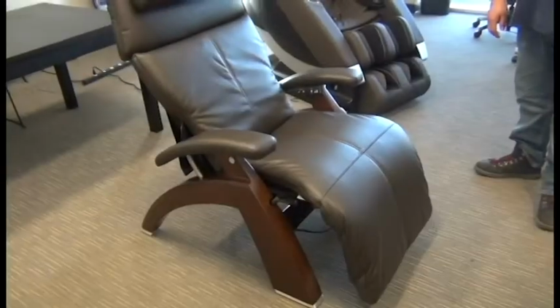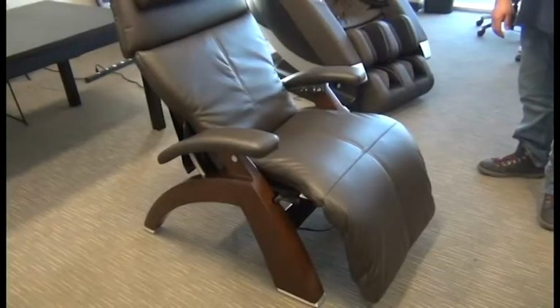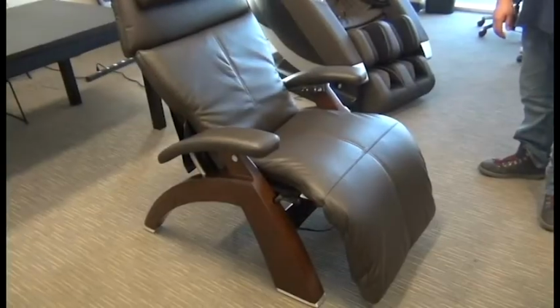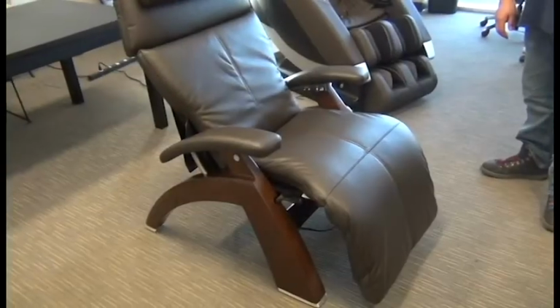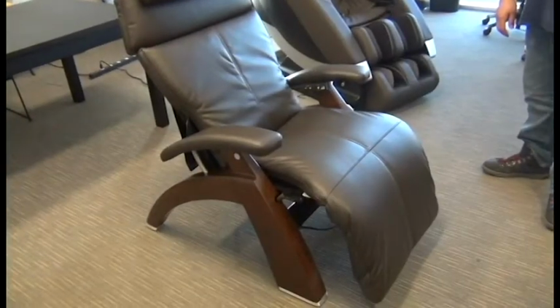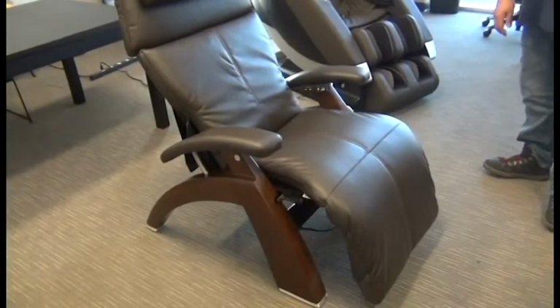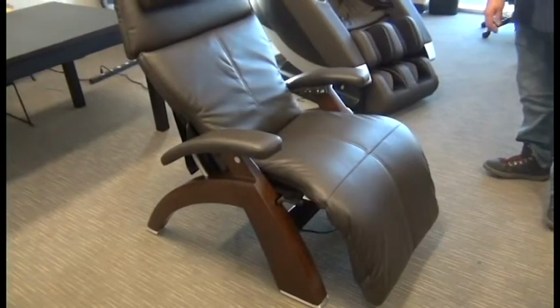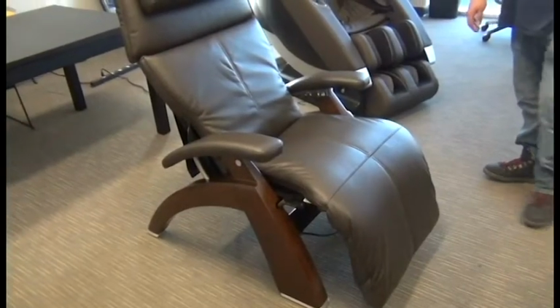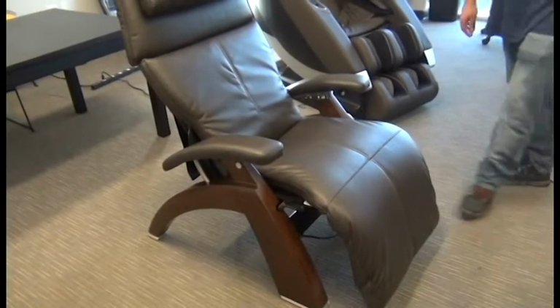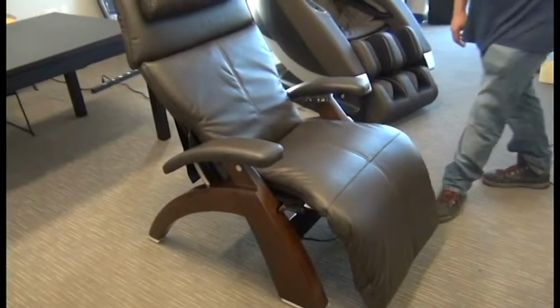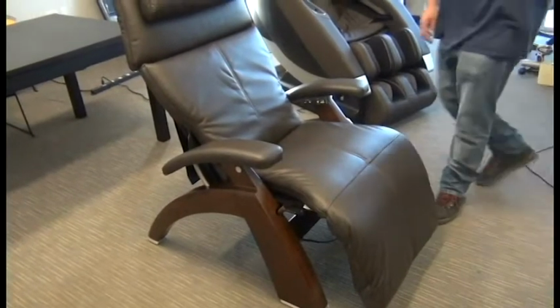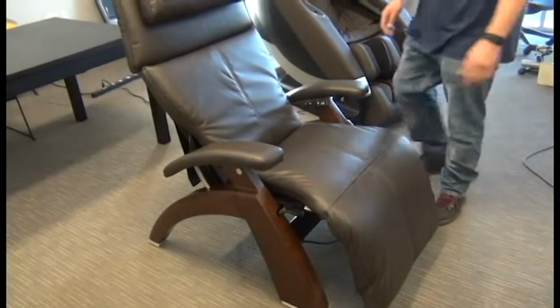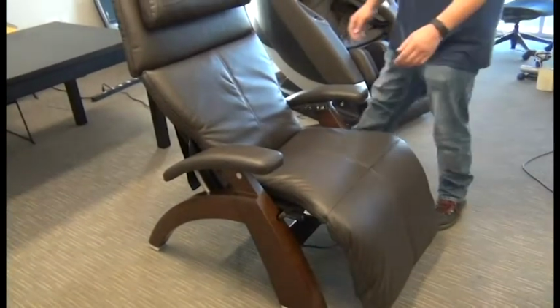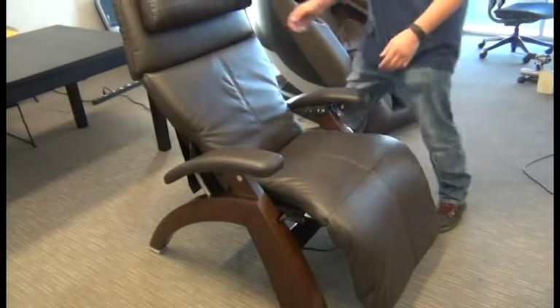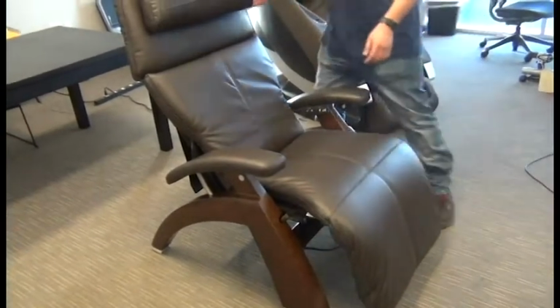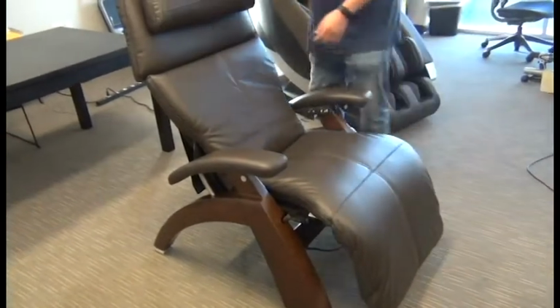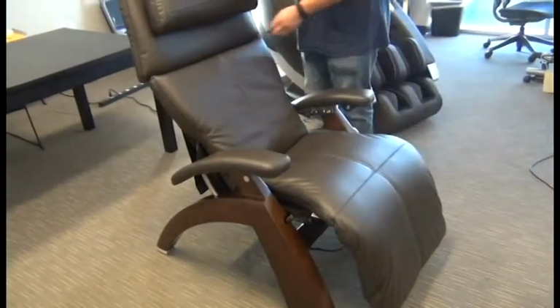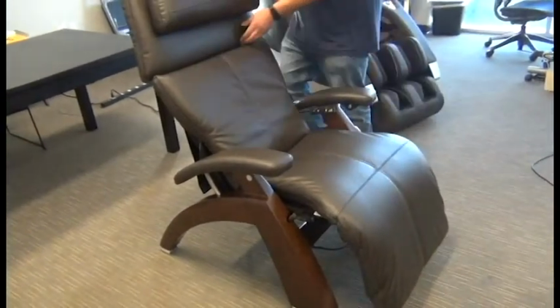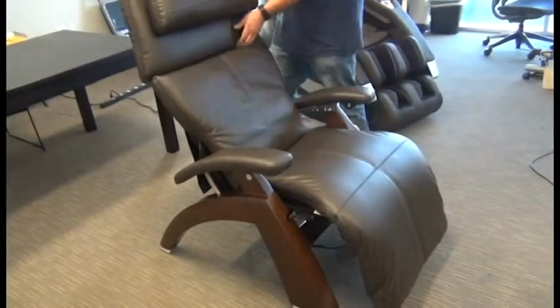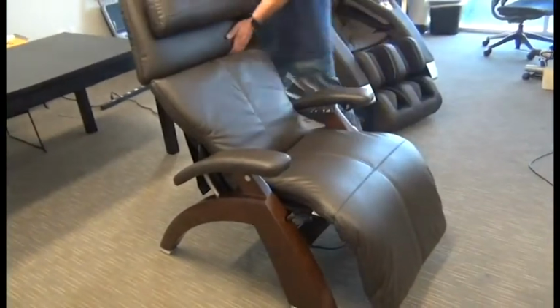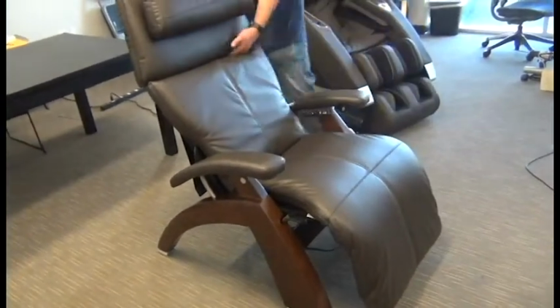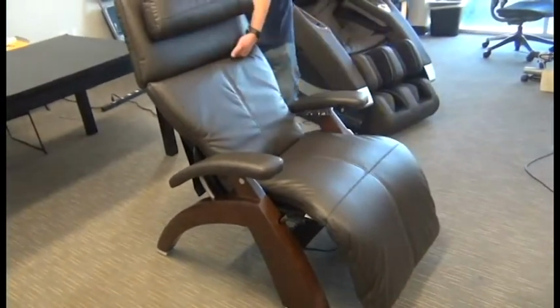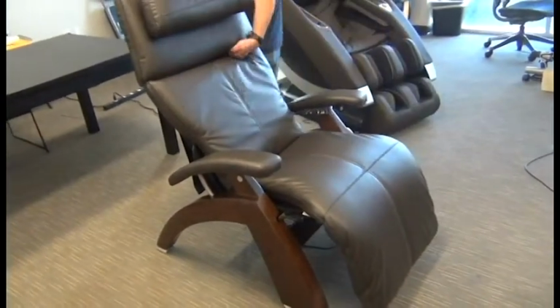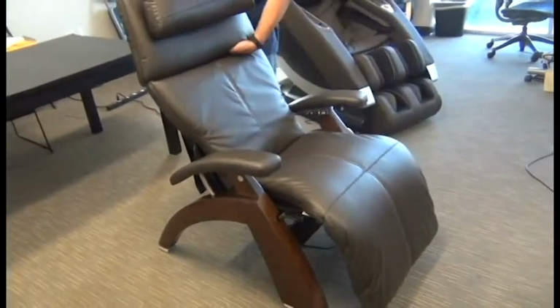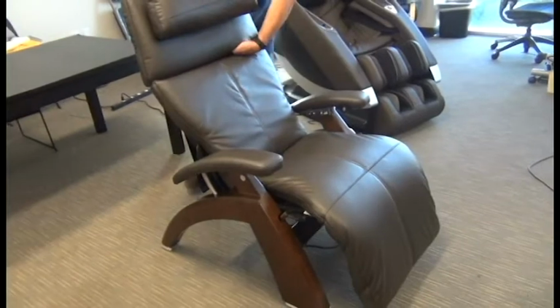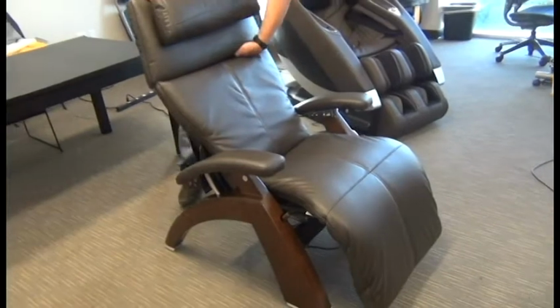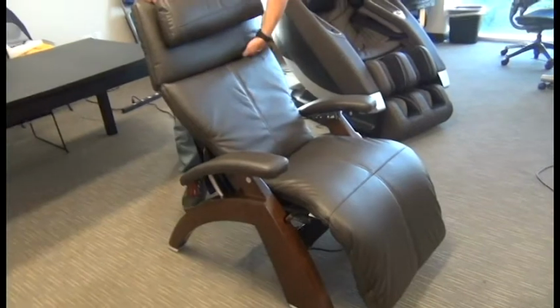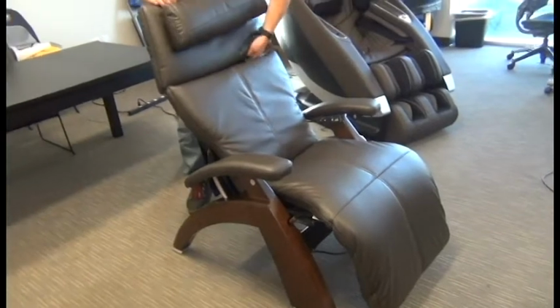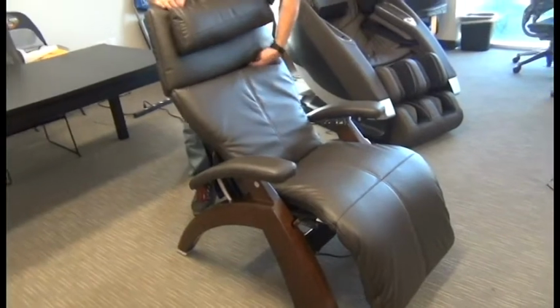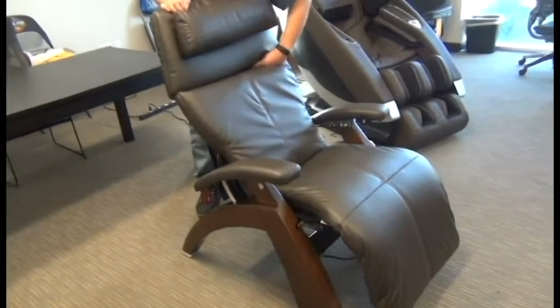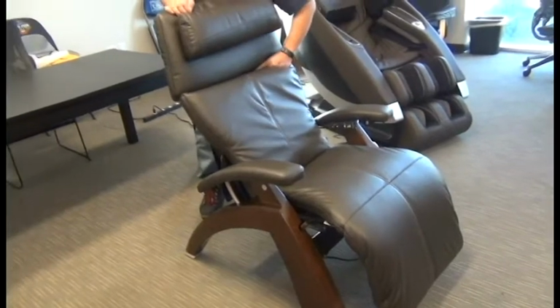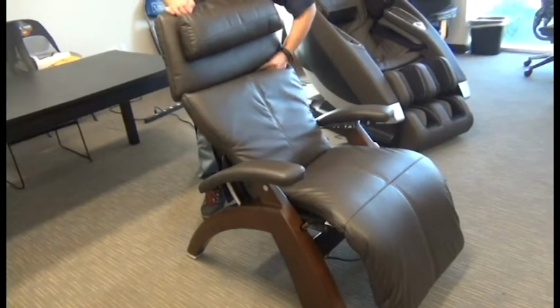In this video, we're going to demonstrate how to replace the Human Touch Perfect Chair Supreme Upholstery Package Jade Heat Pad.